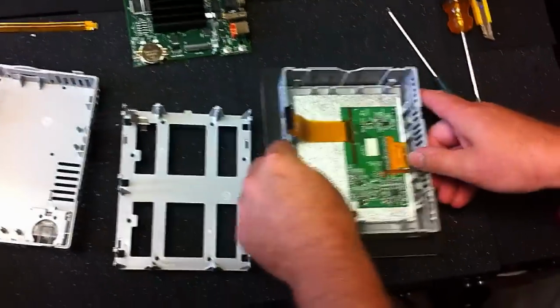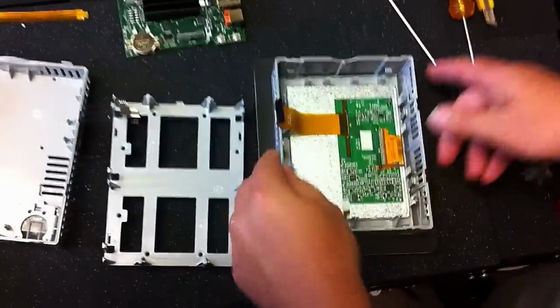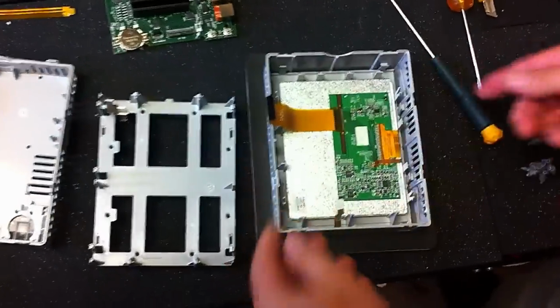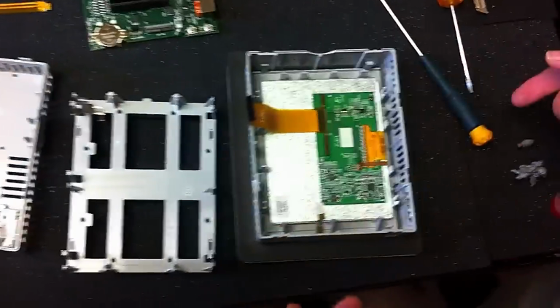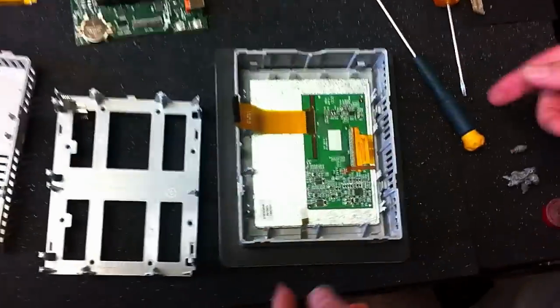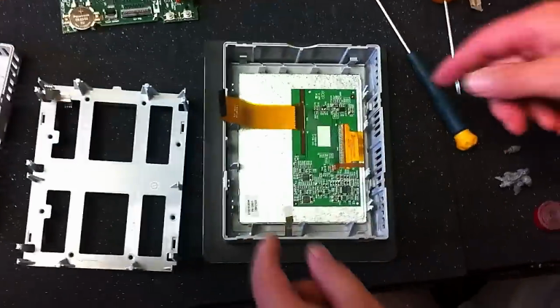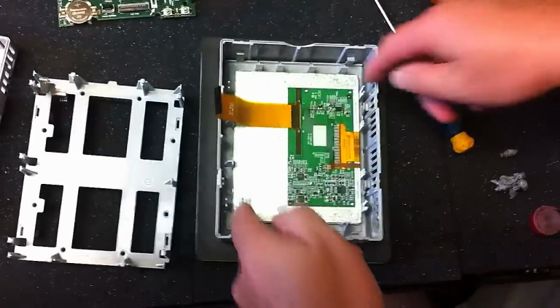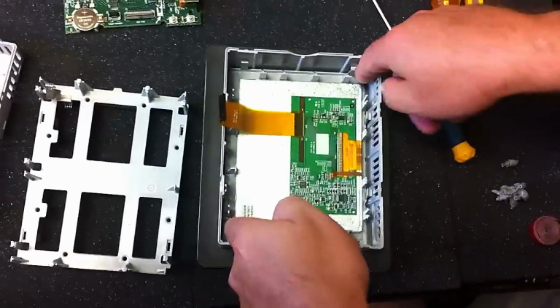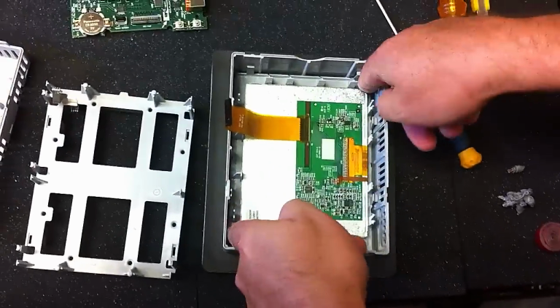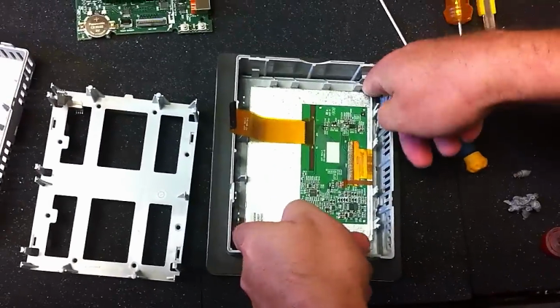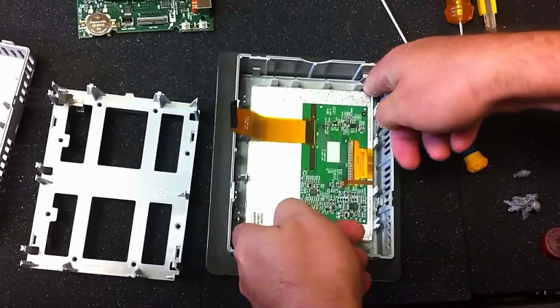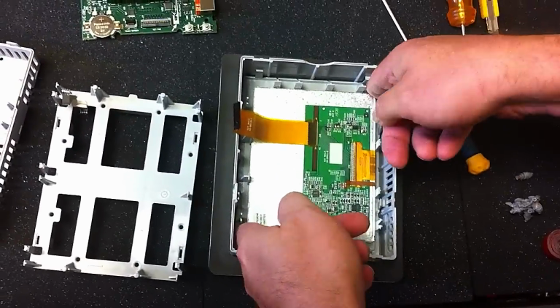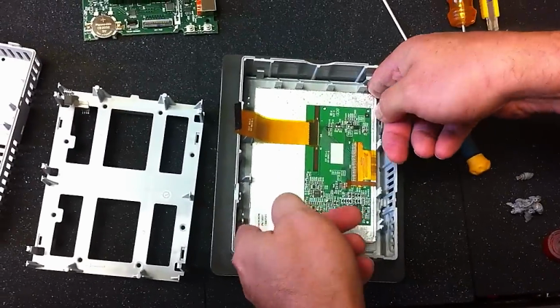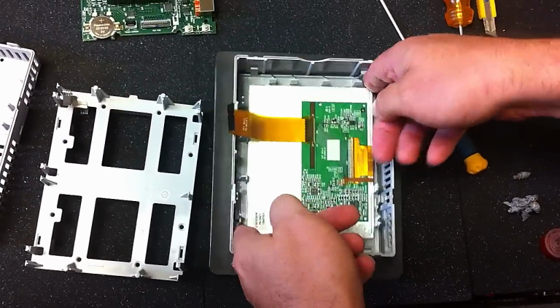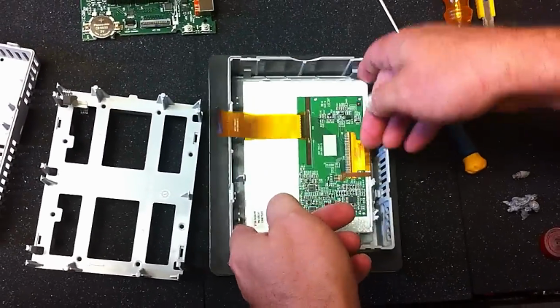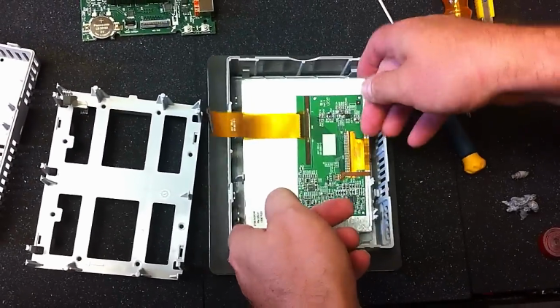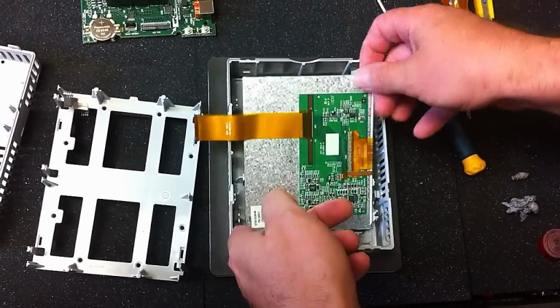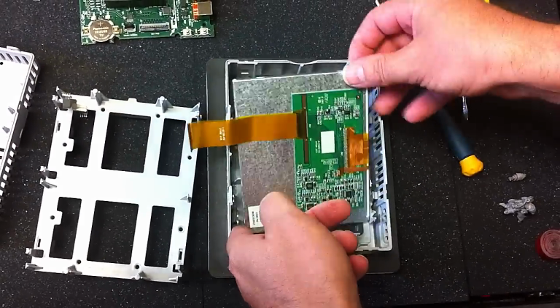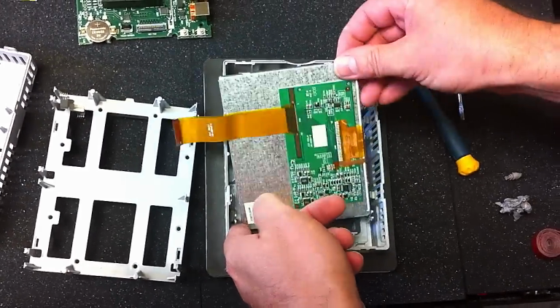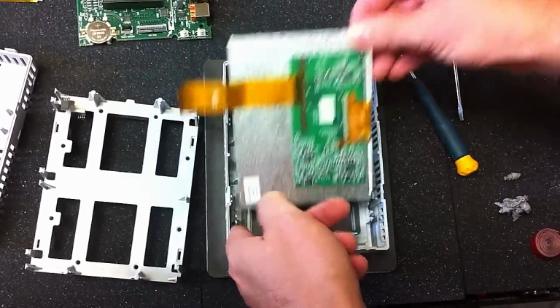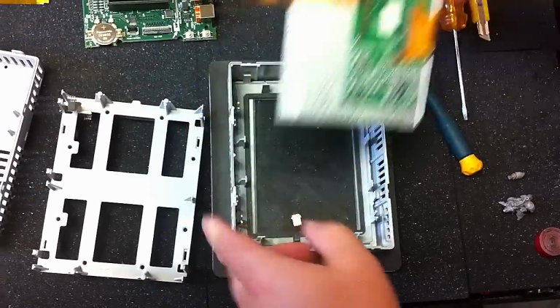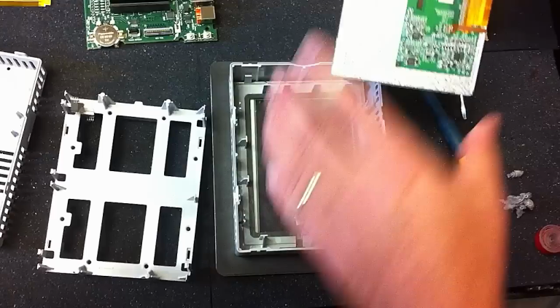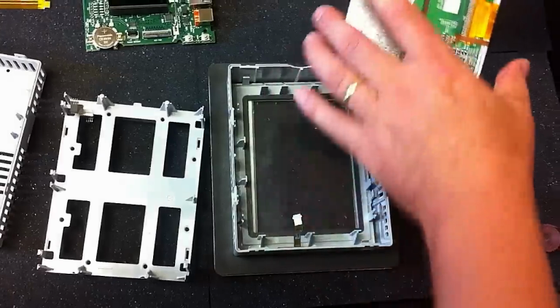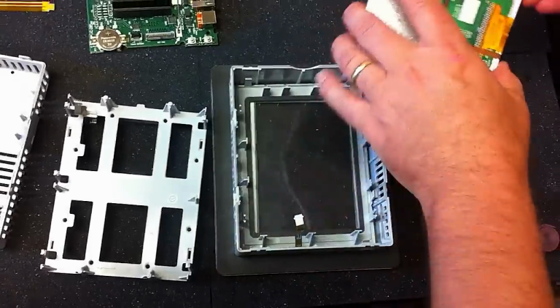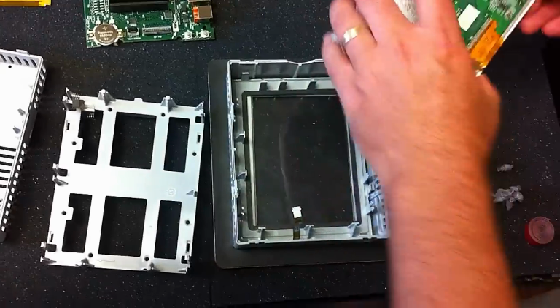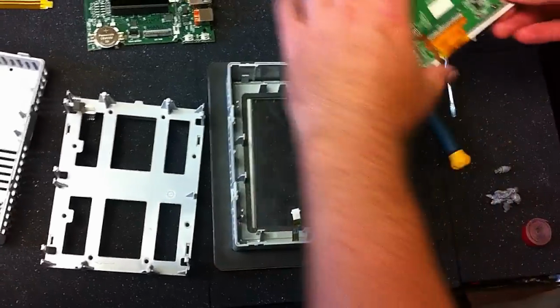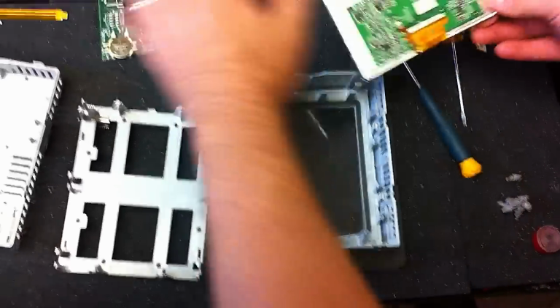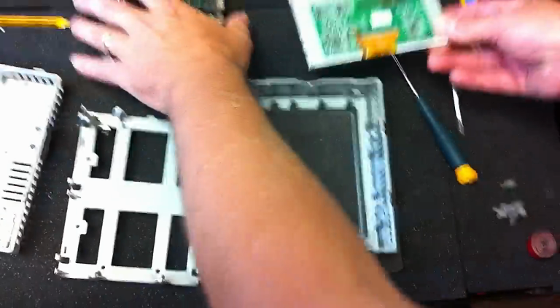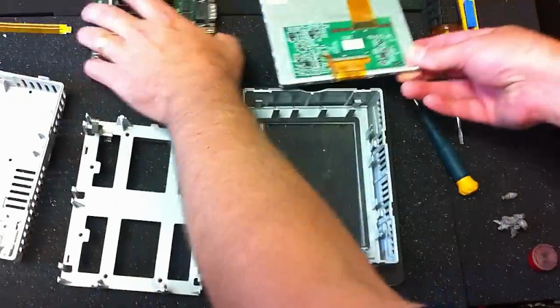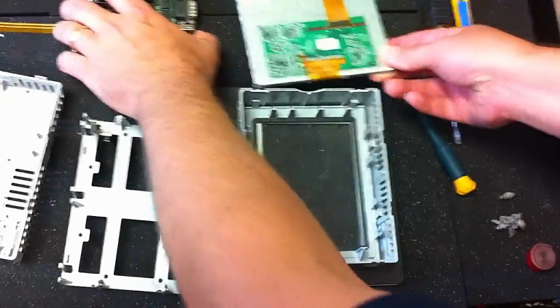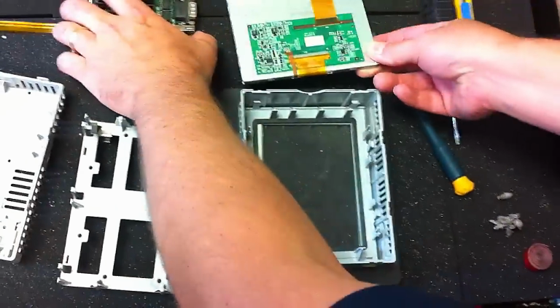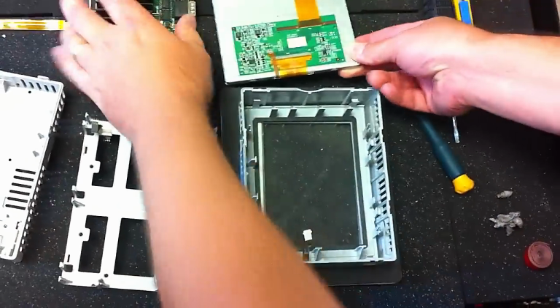Now we have the LCD. Let me just slip that up. The next part is a little tricky.